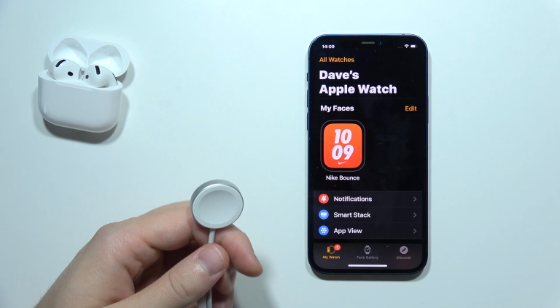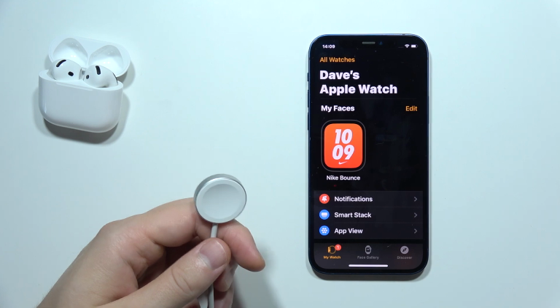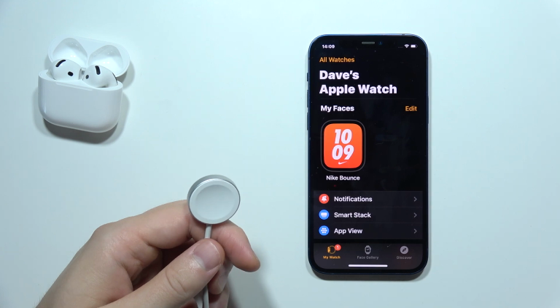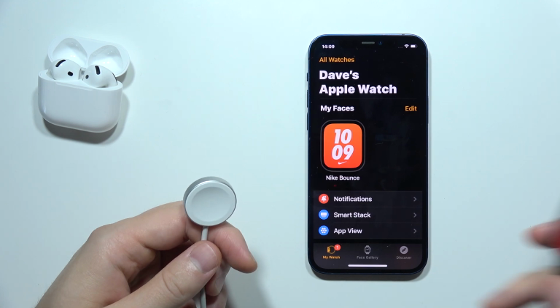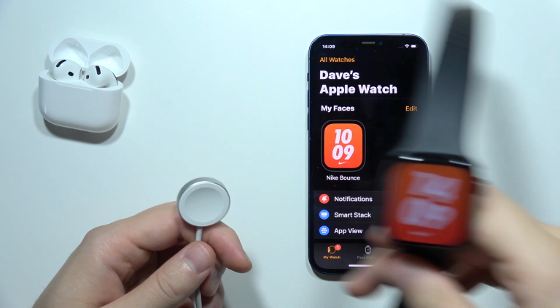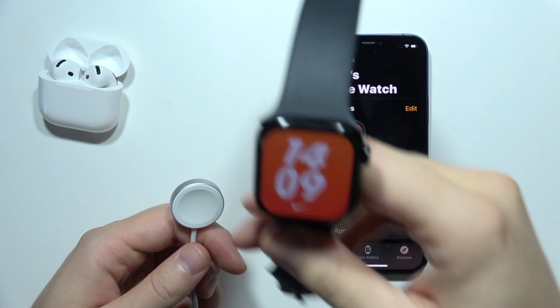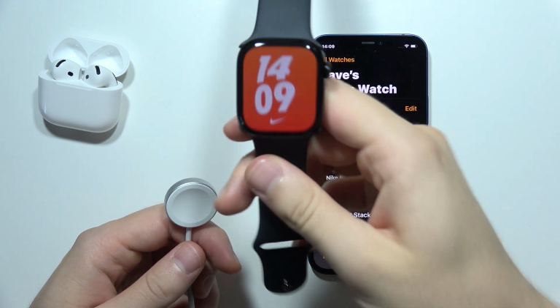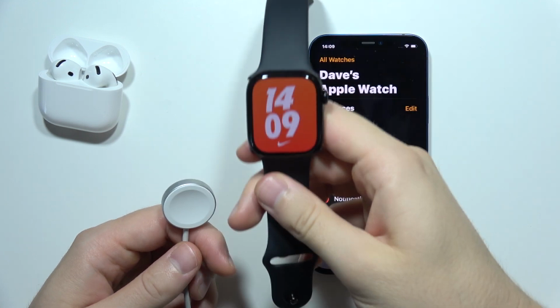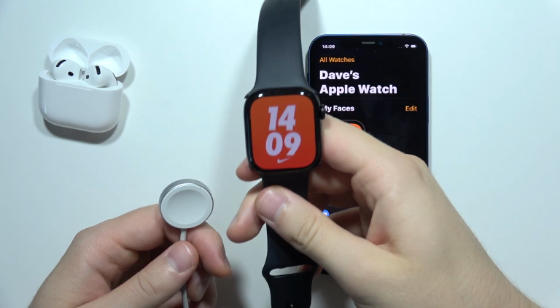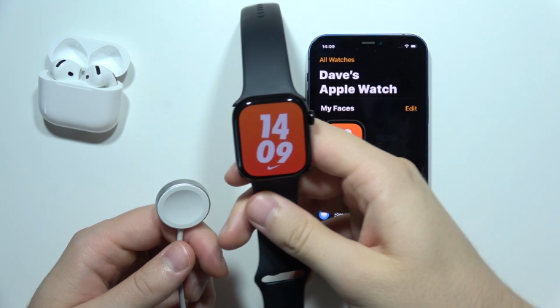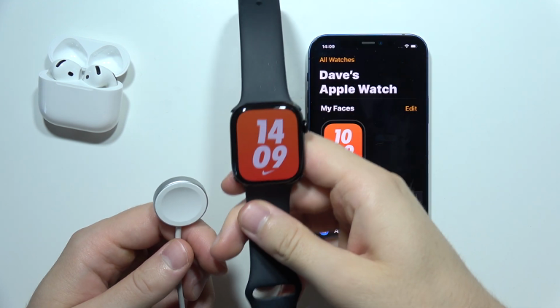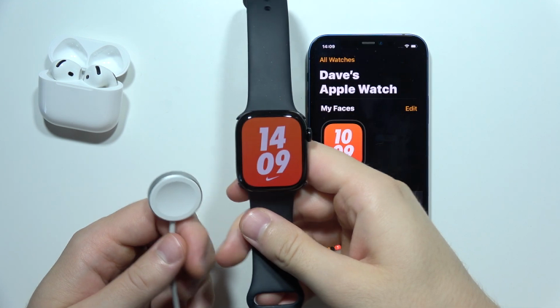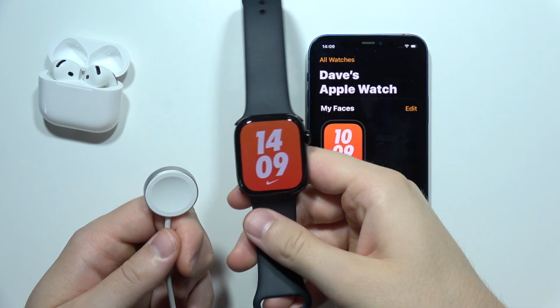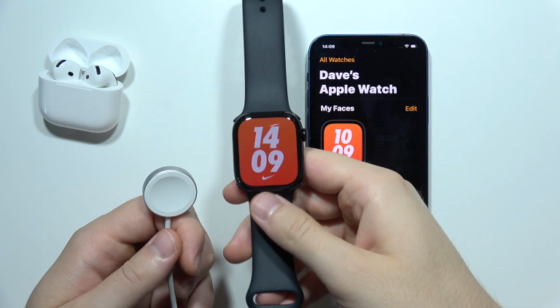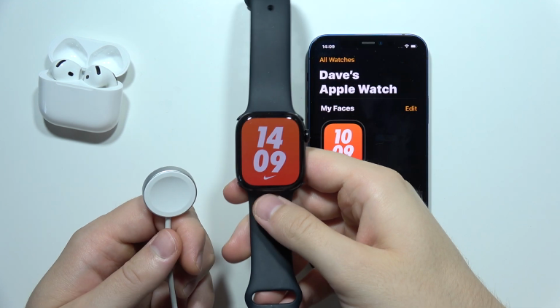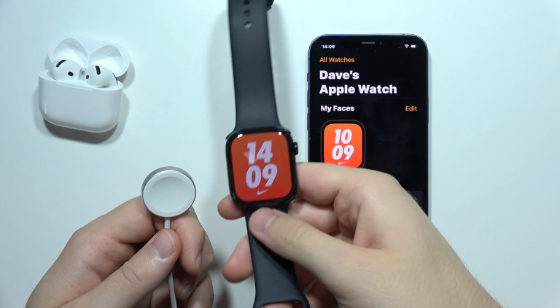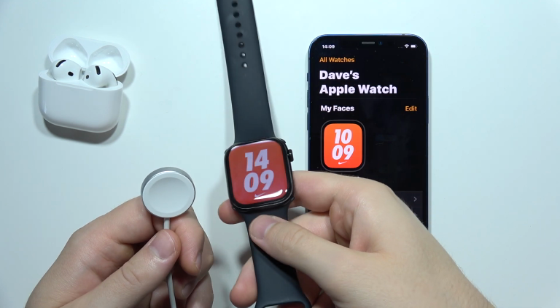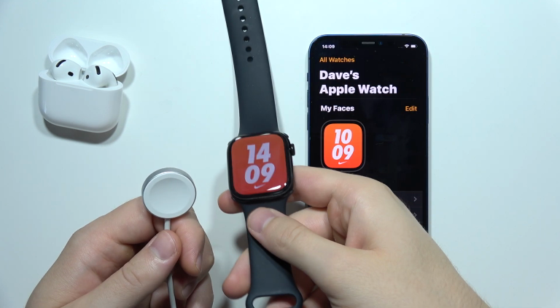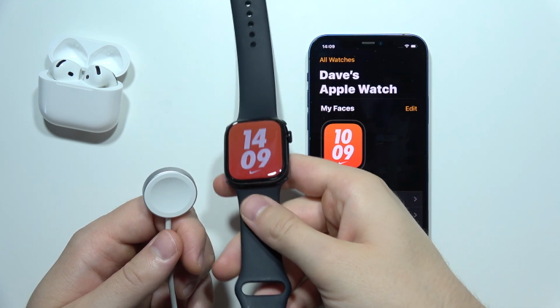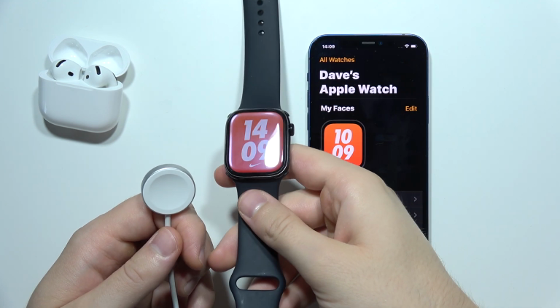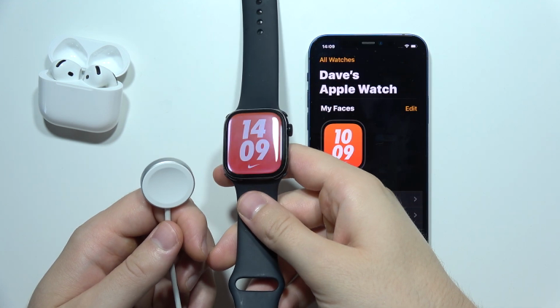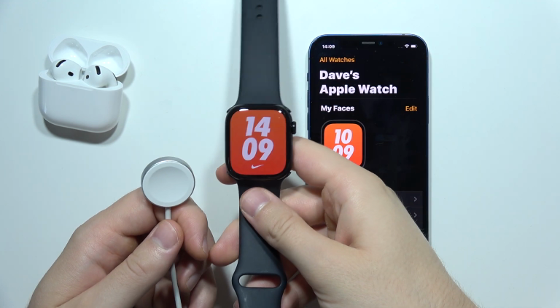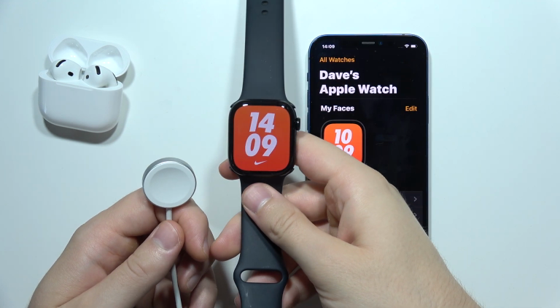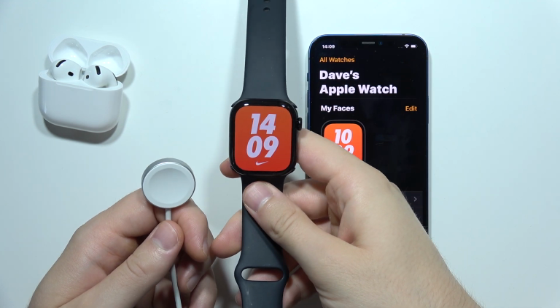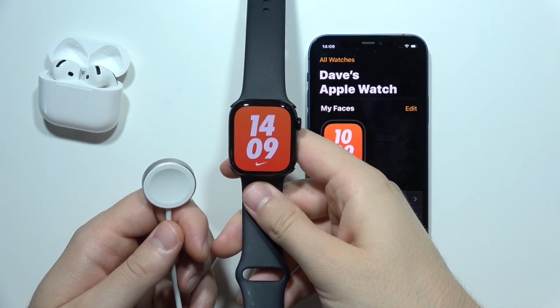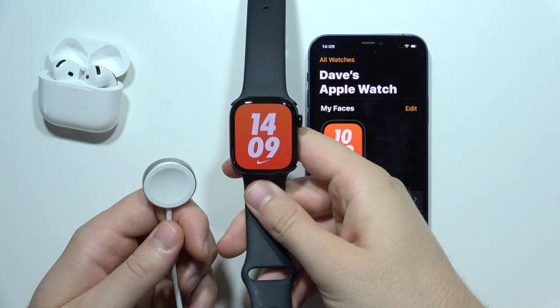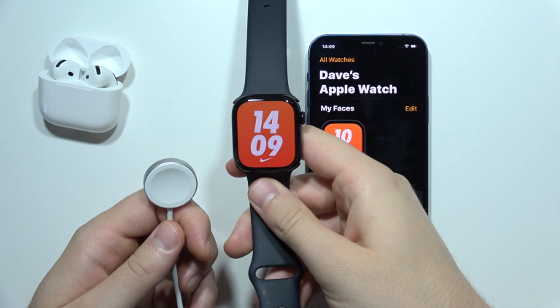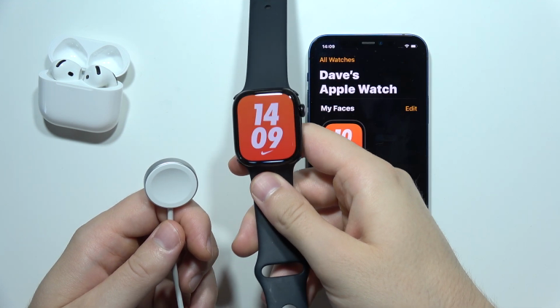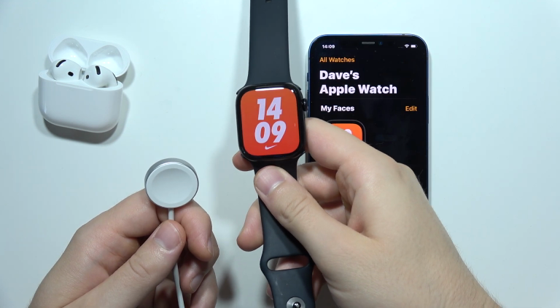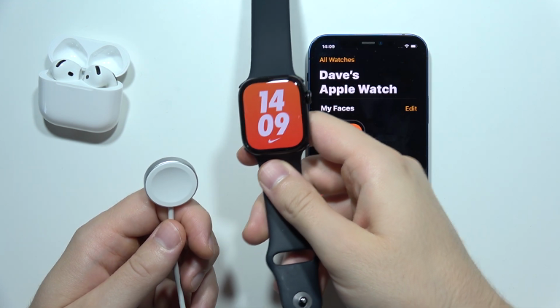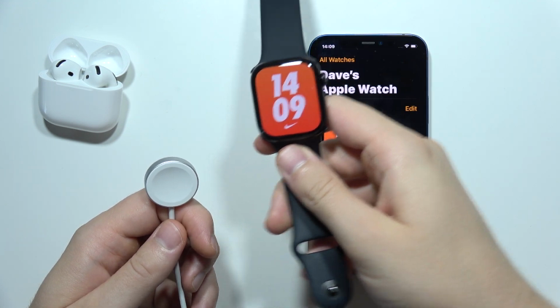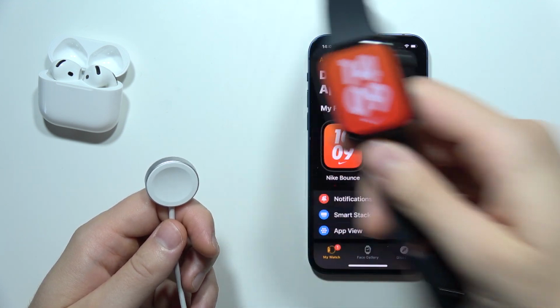Hello, if your Apple Watch Series 10 is not charging, let me show you a few tips on how we can try to fix this.